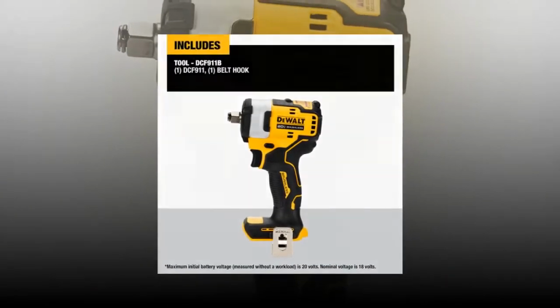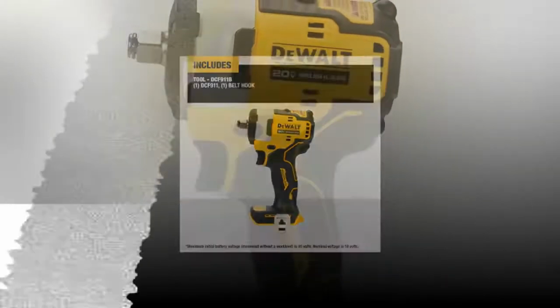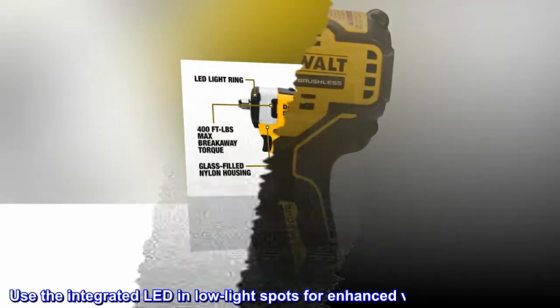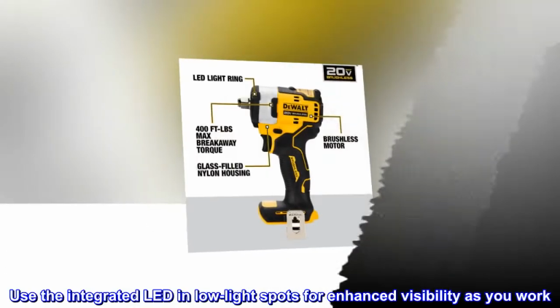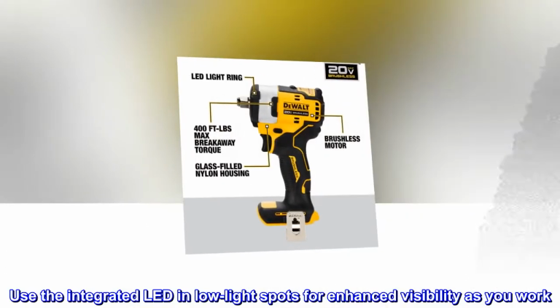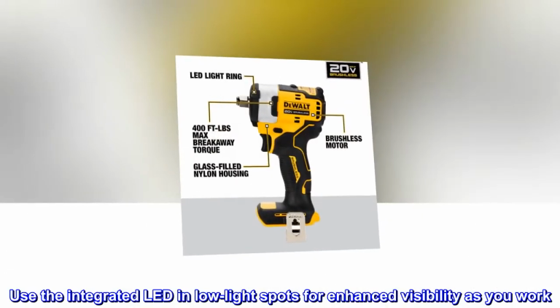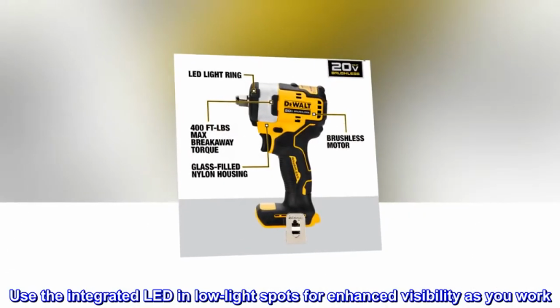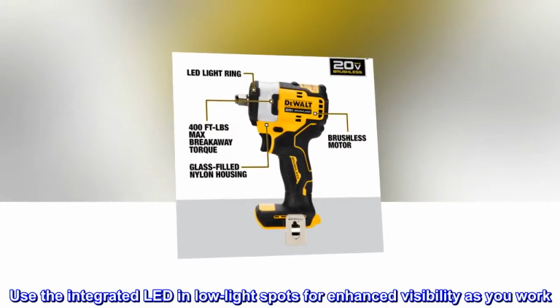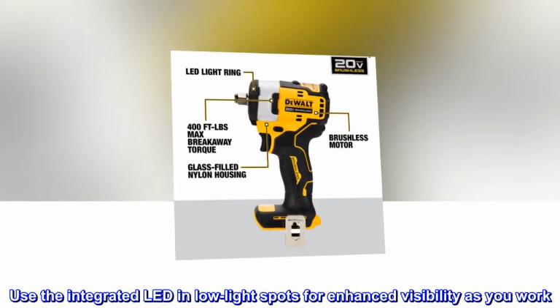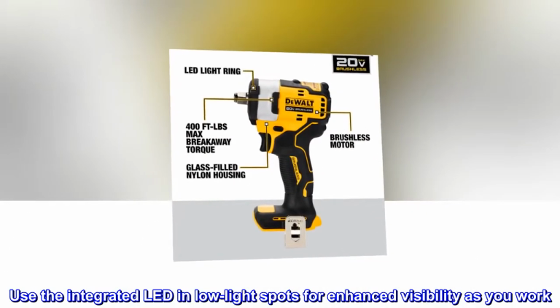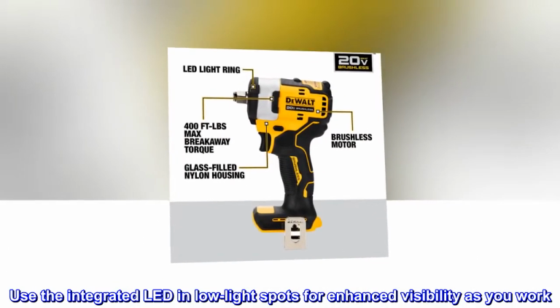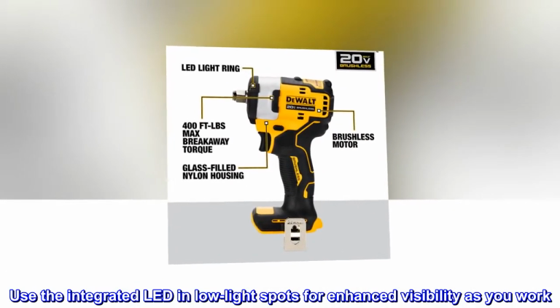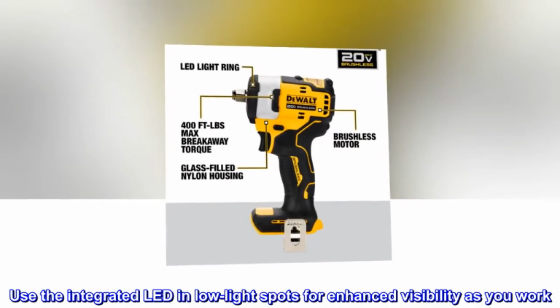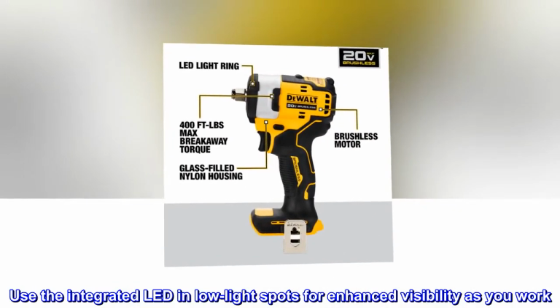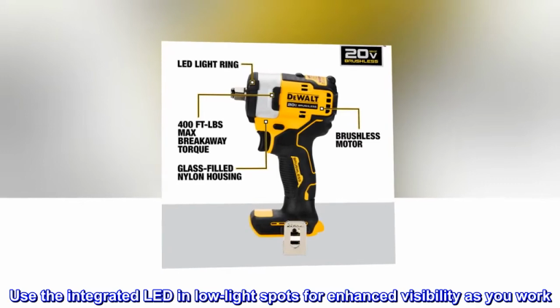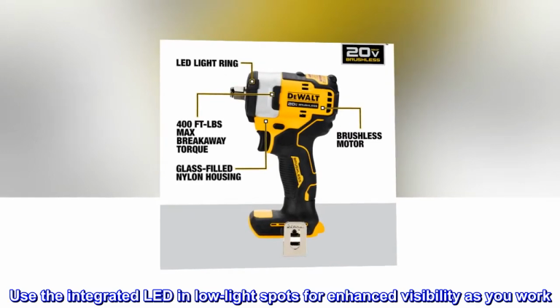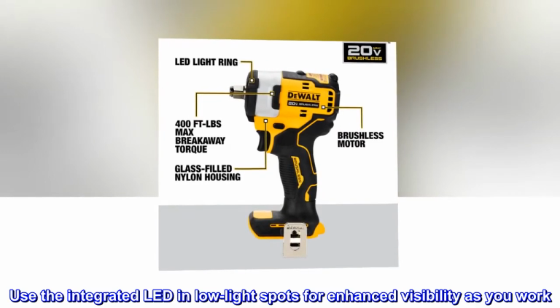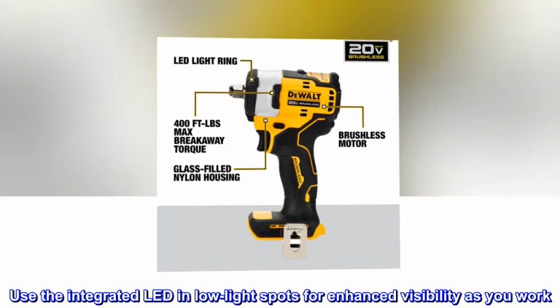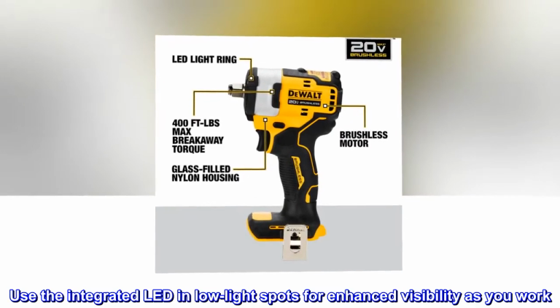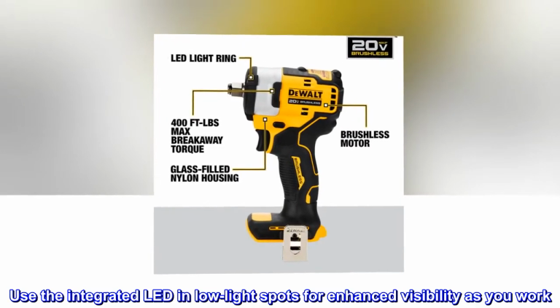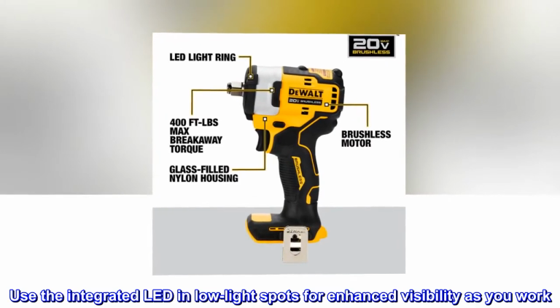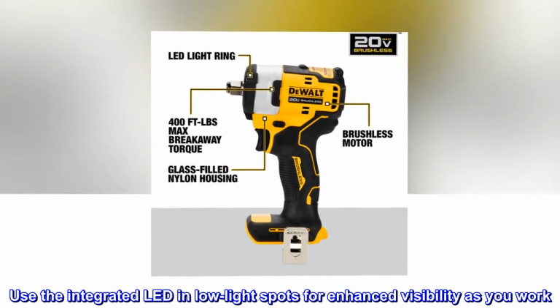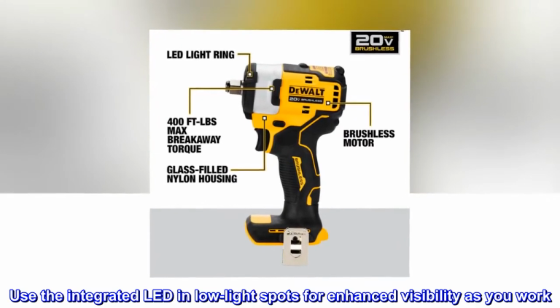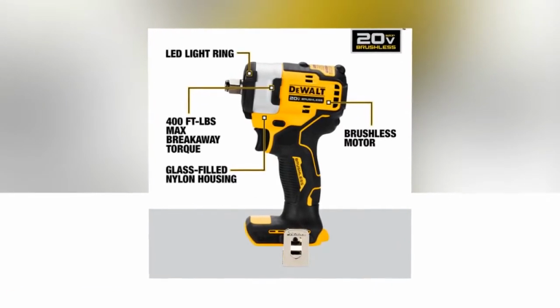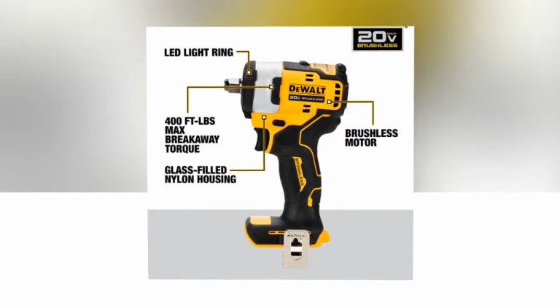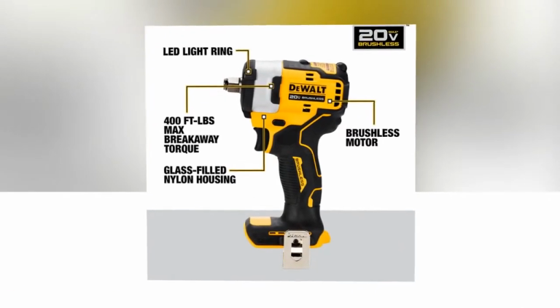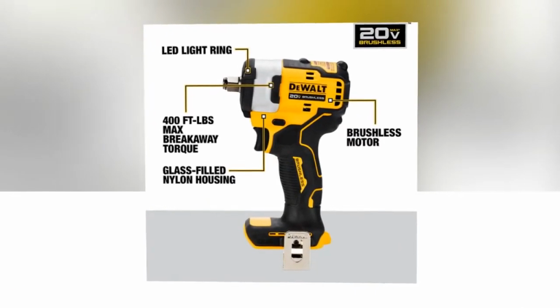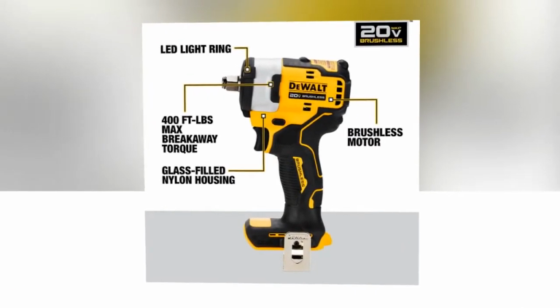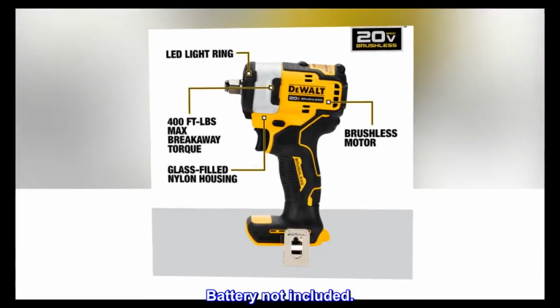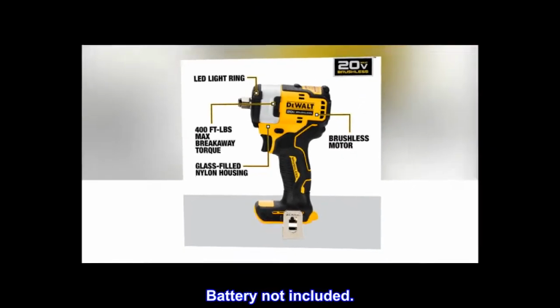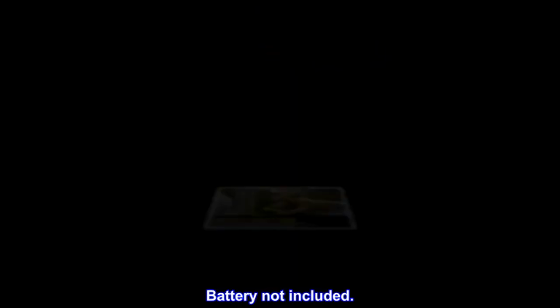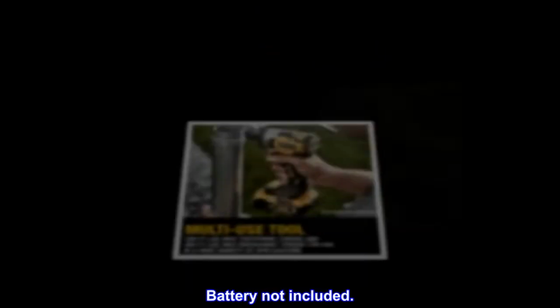Use the integrated LED in low-light spots for enhanced visibility as you work. Battery not included.